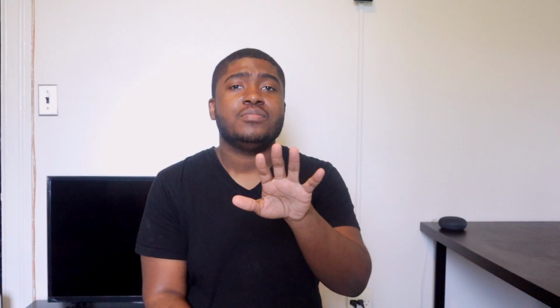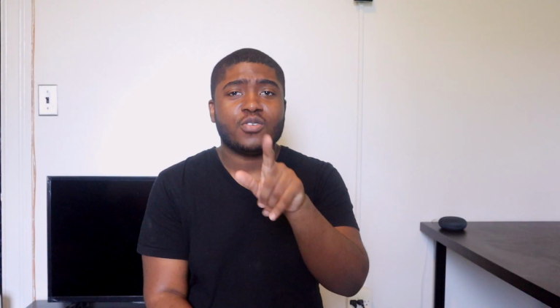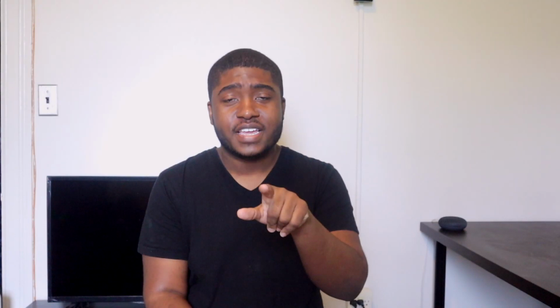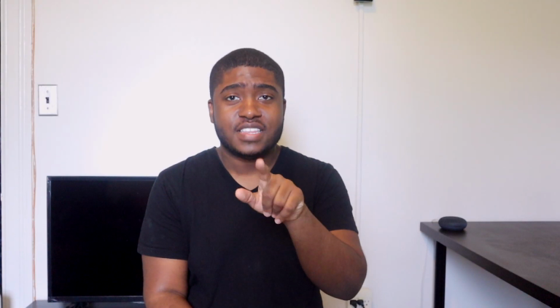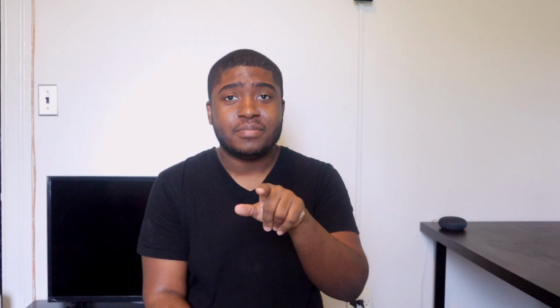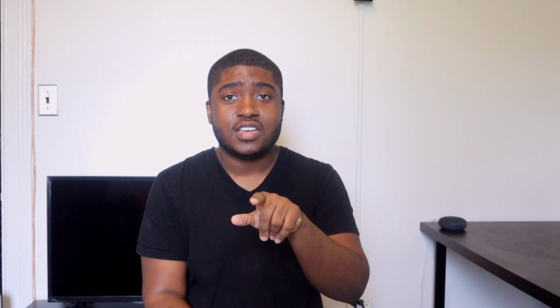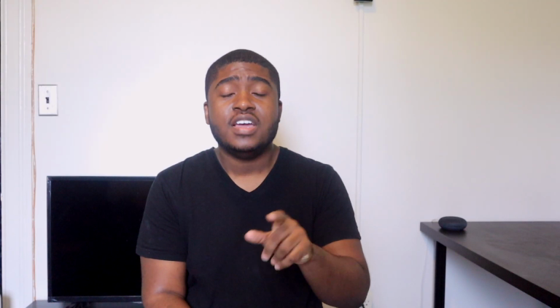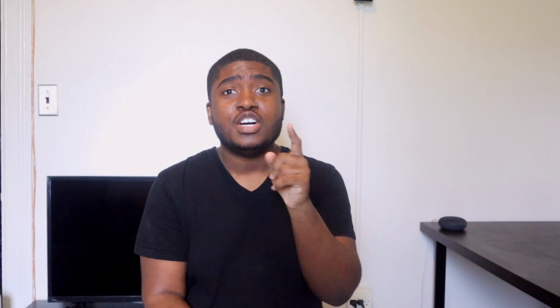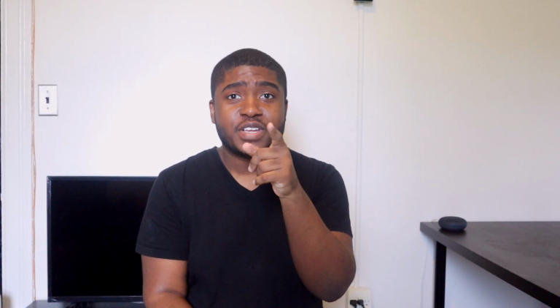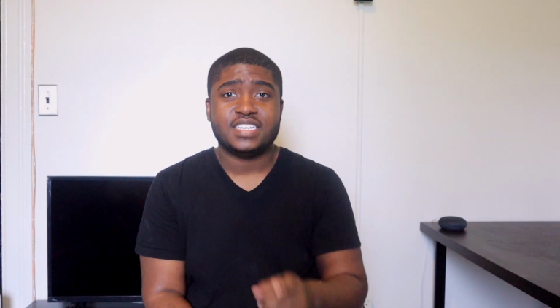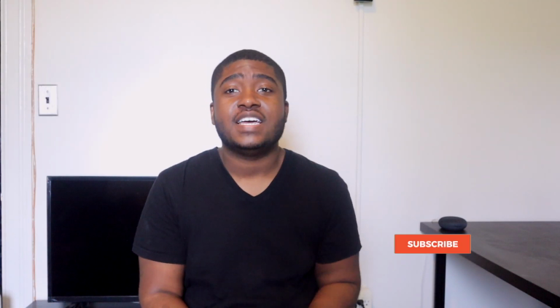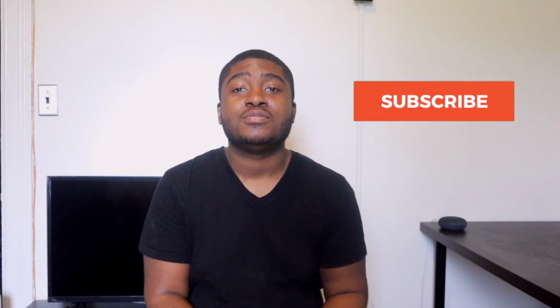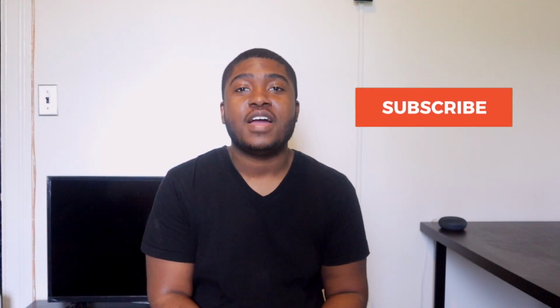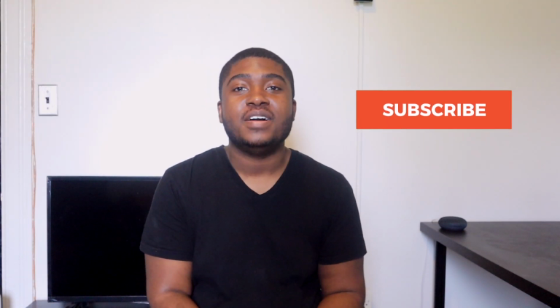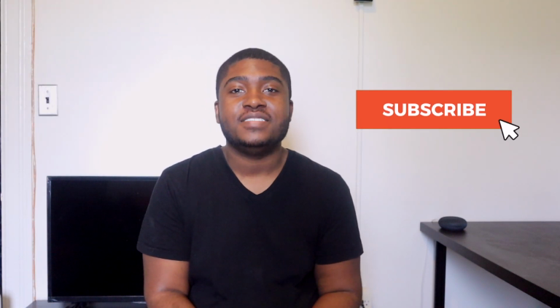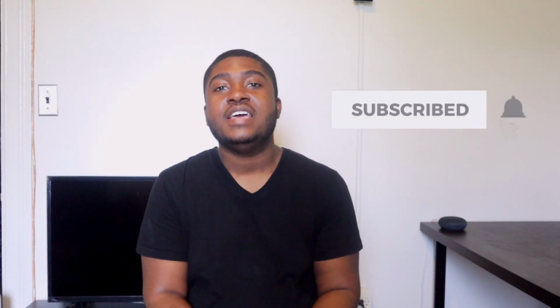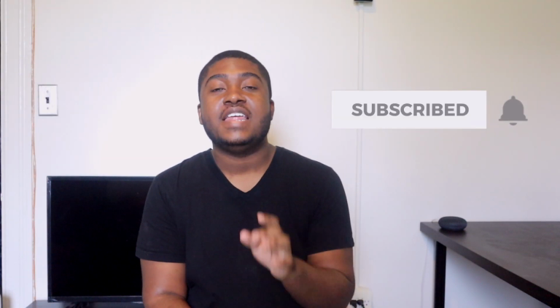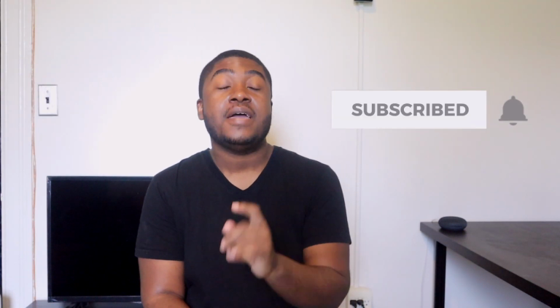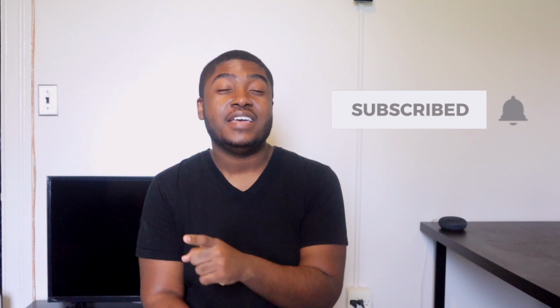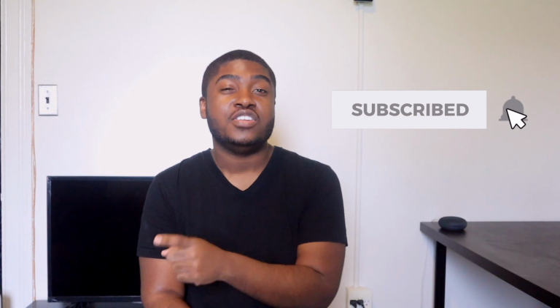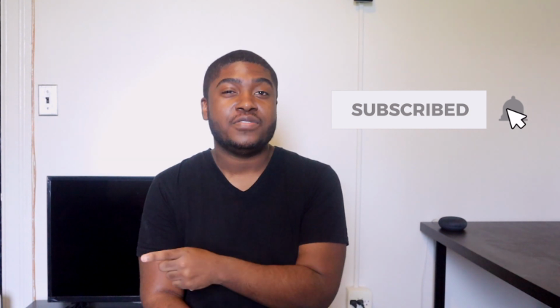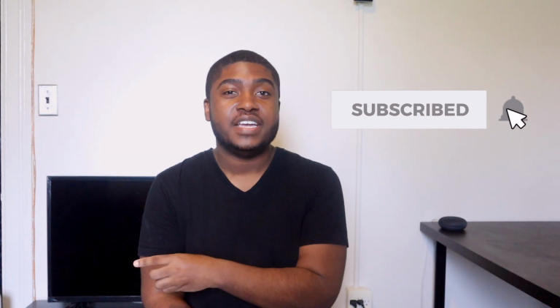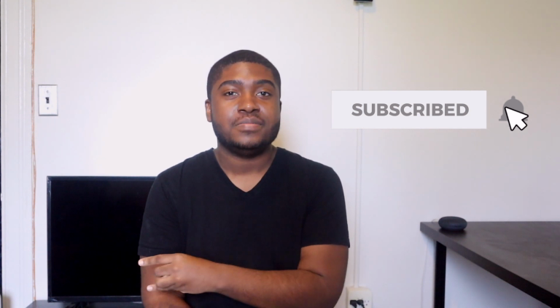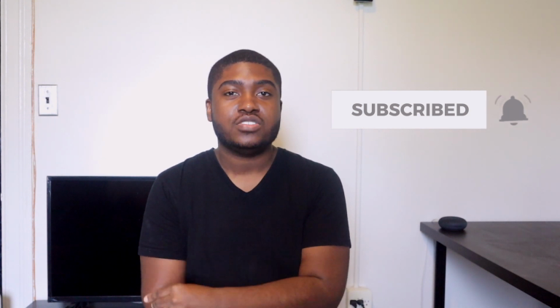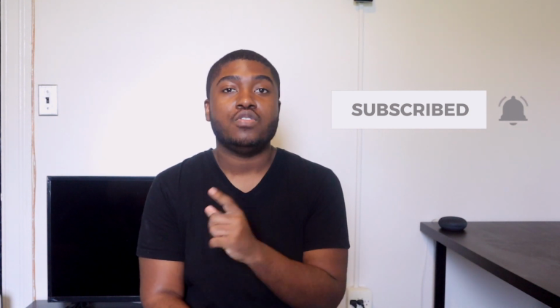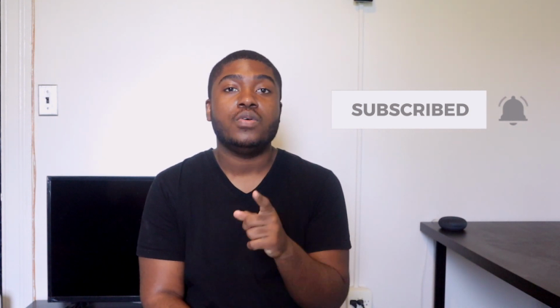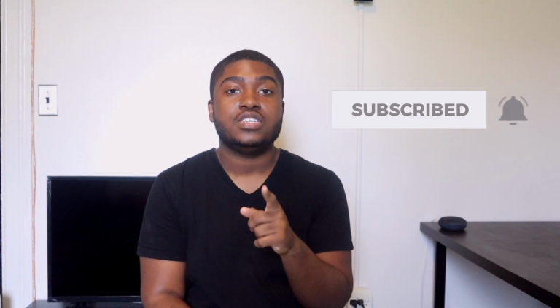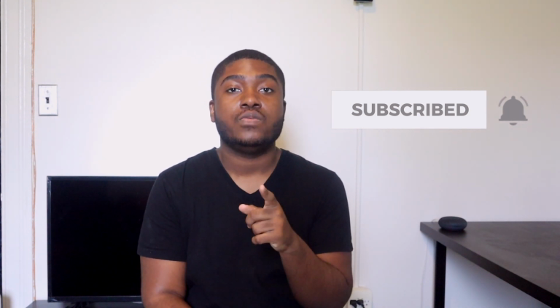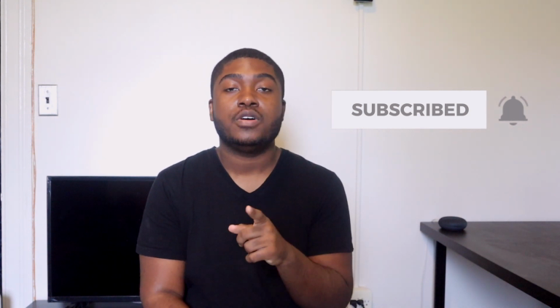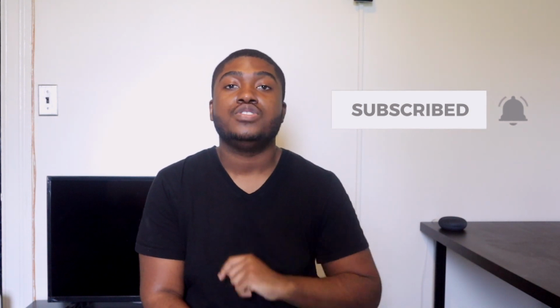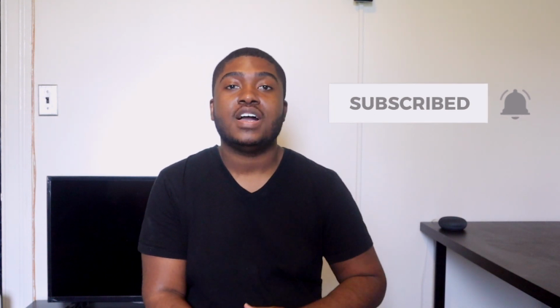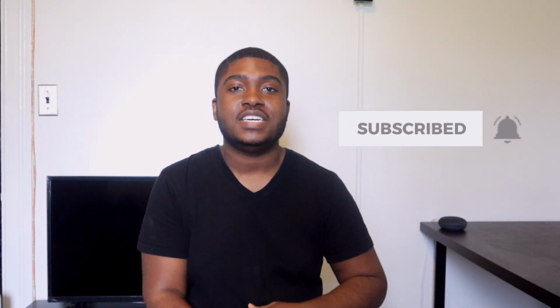Before I get to the episode, don't forget to hit that subscribe button and hit the notification bell so you always know when we post new content.